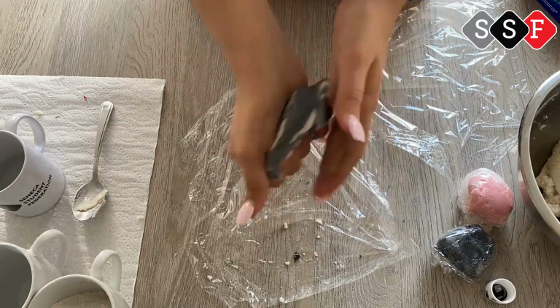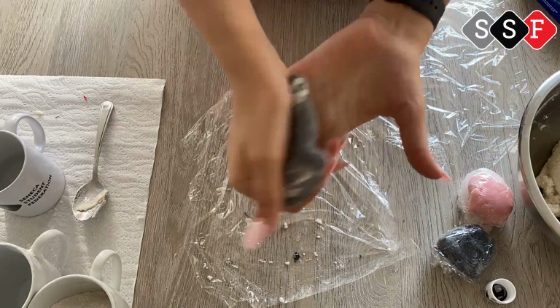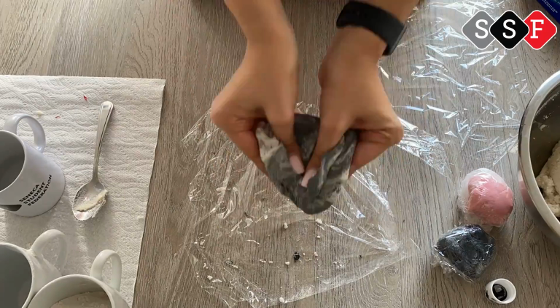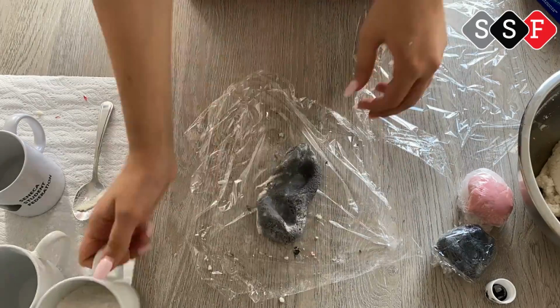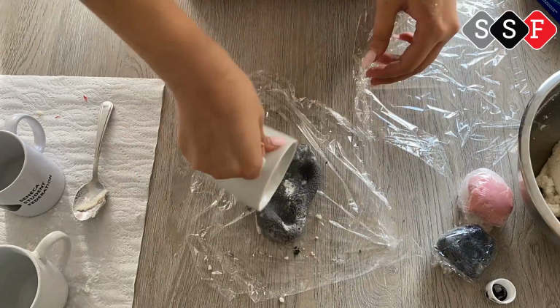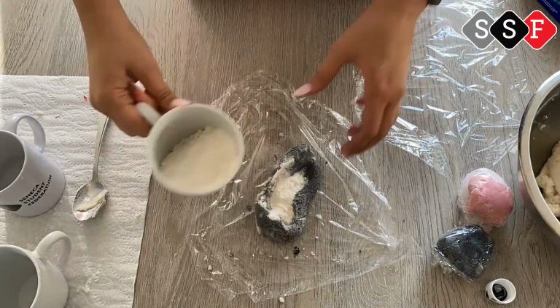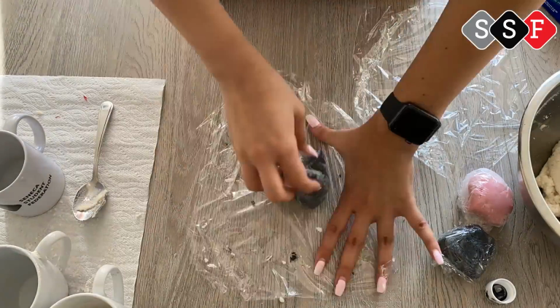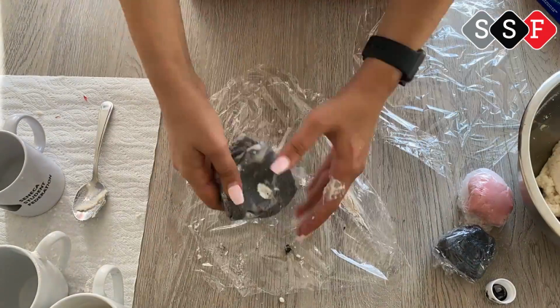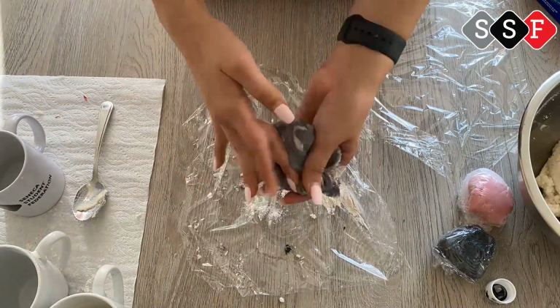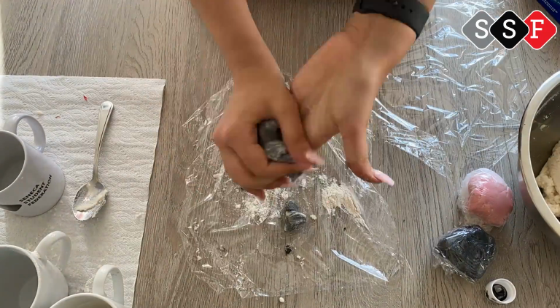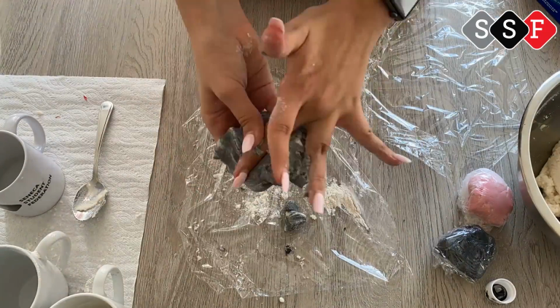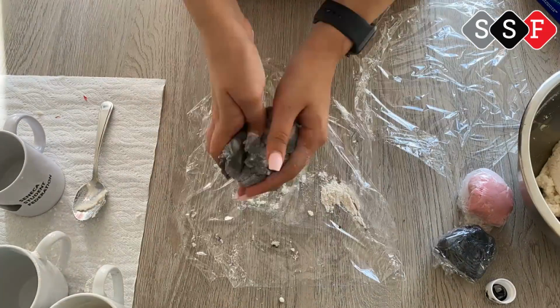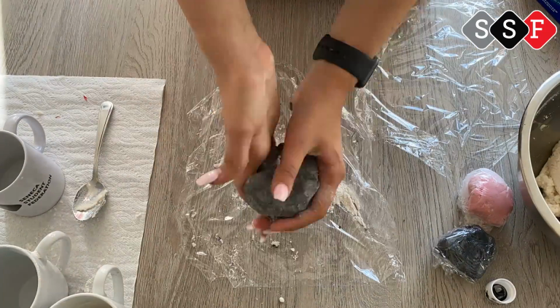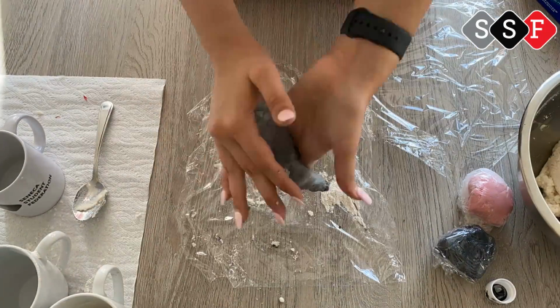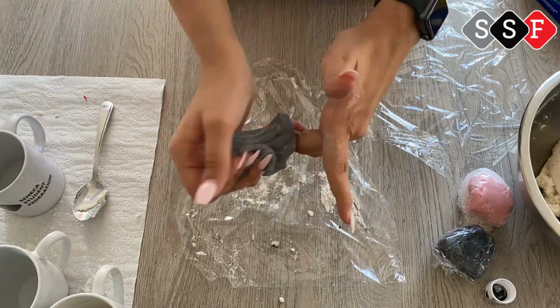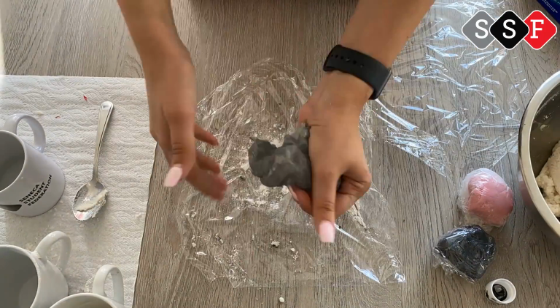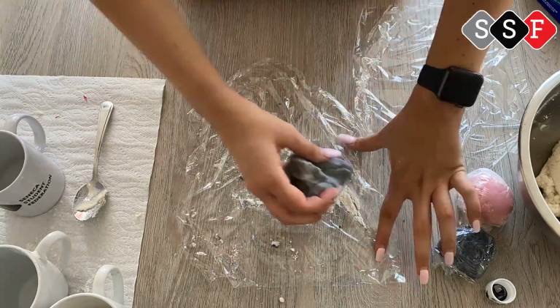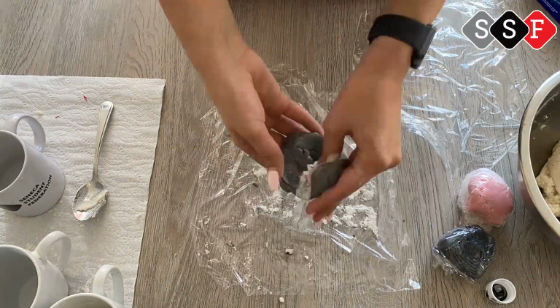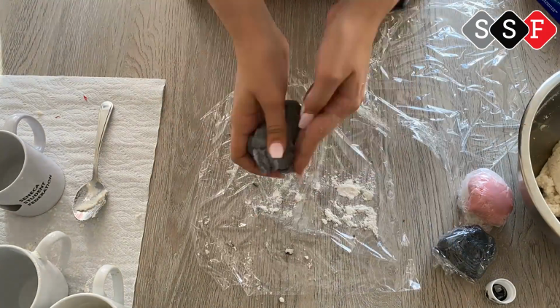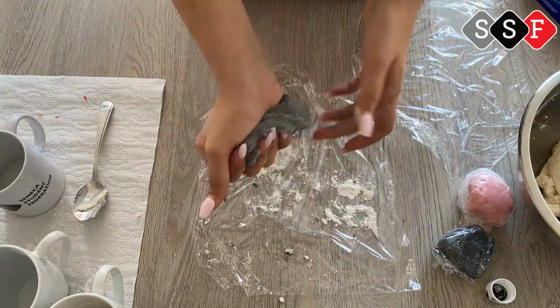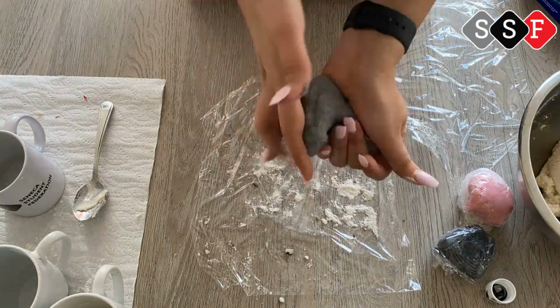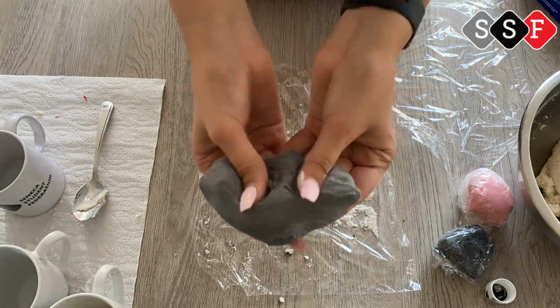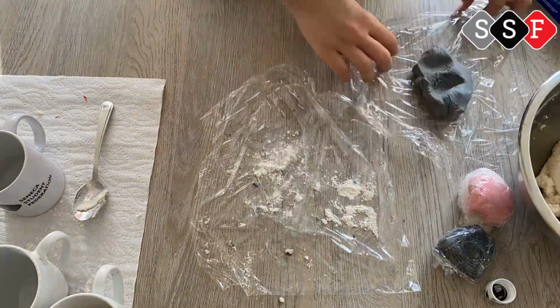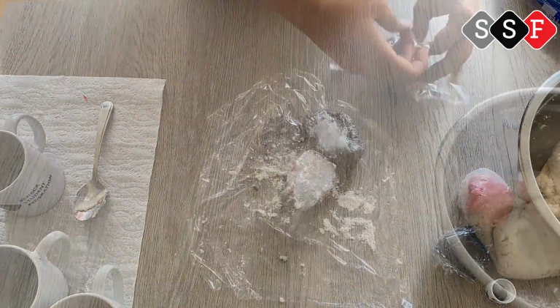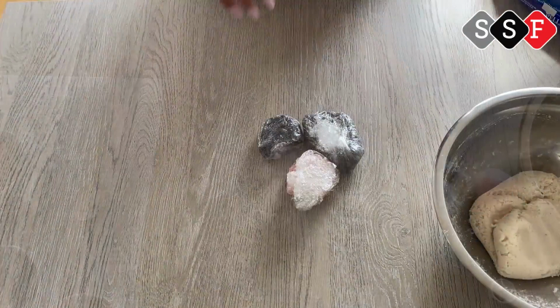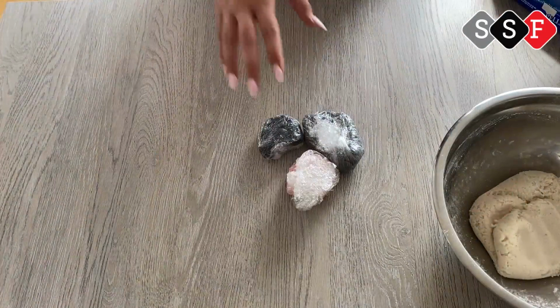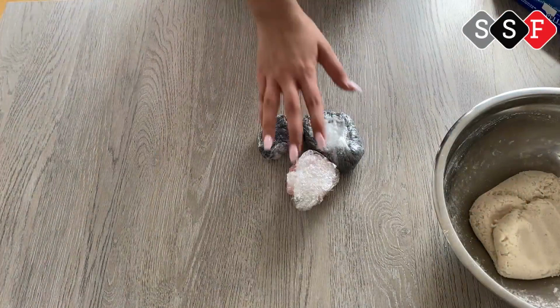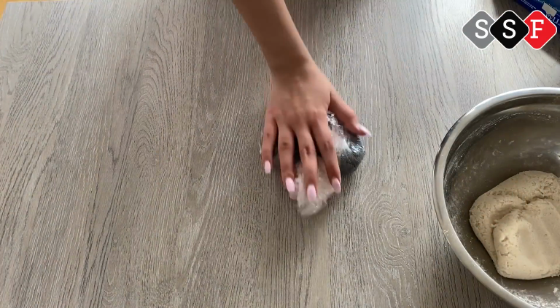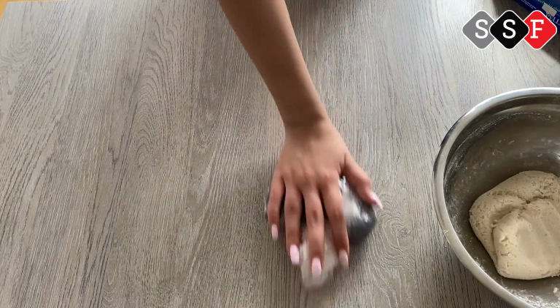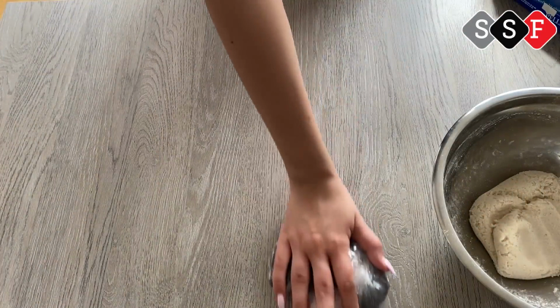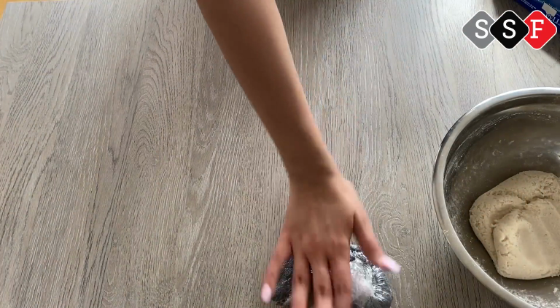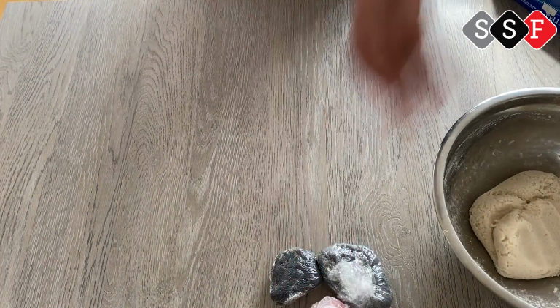Once you're happy with your mixture, leave it in the fridge for about 30 minutes. And that's it!